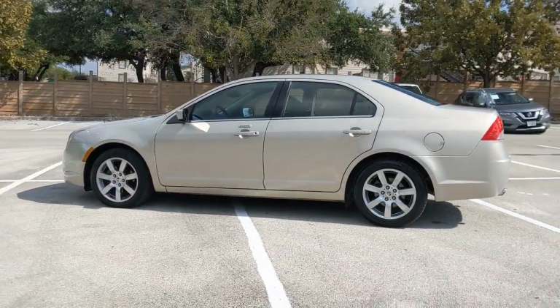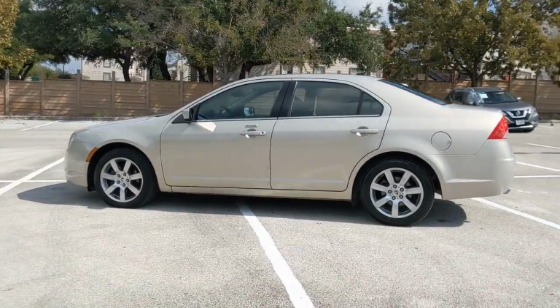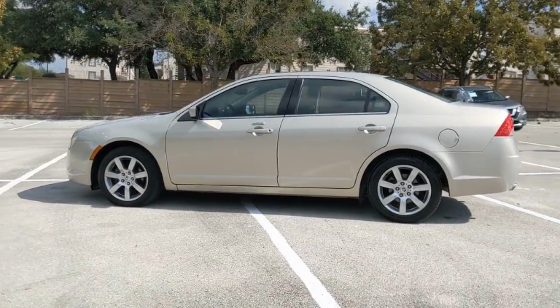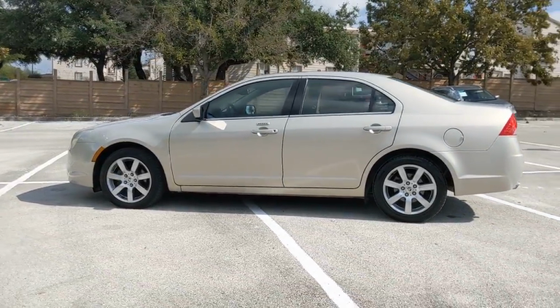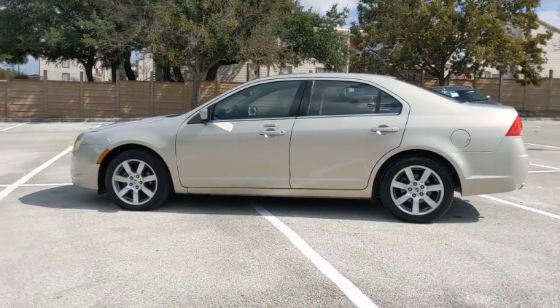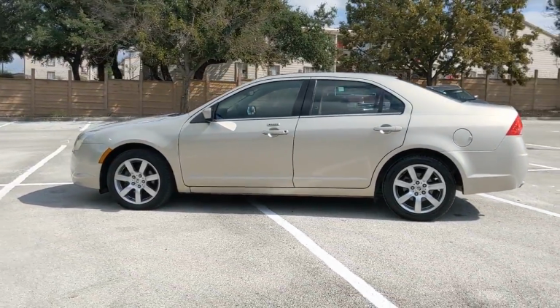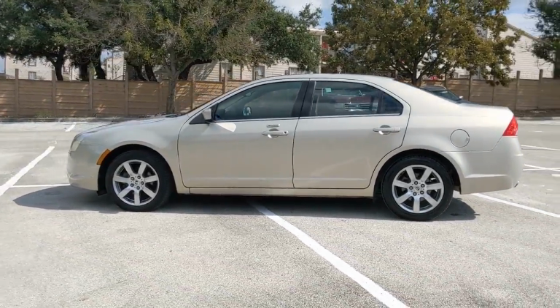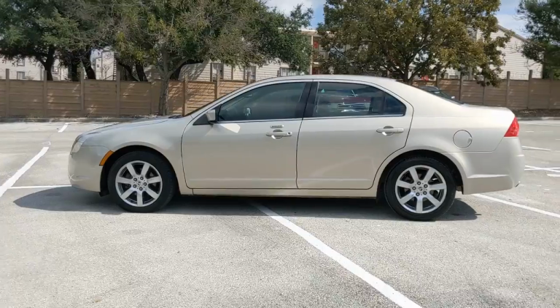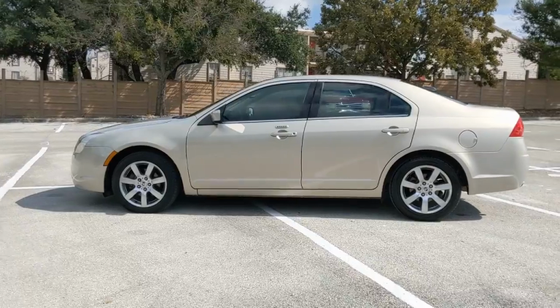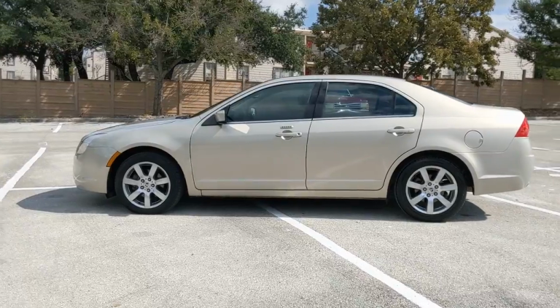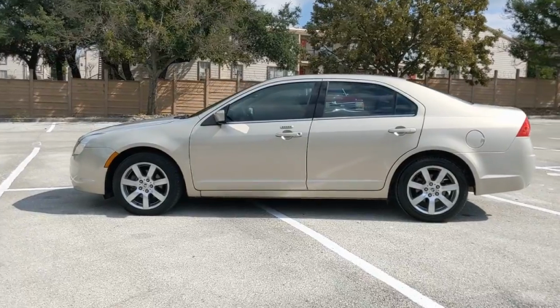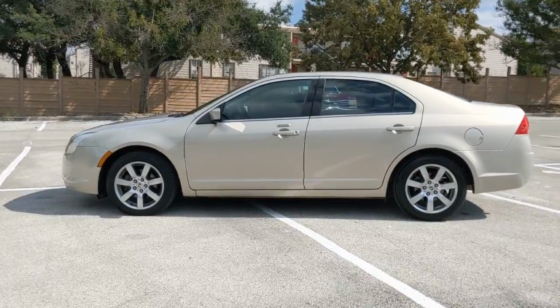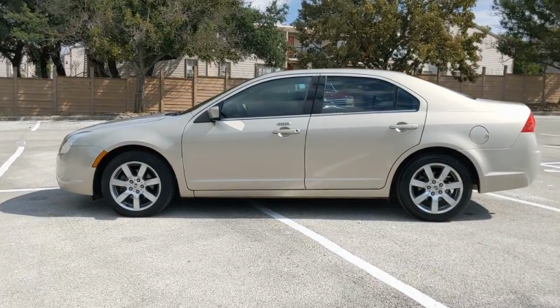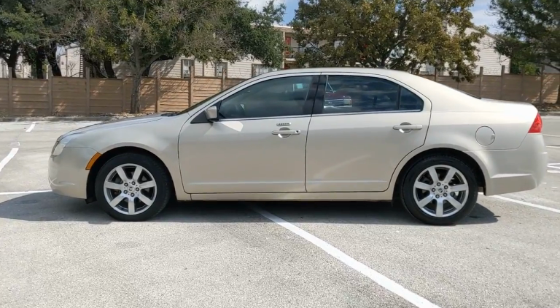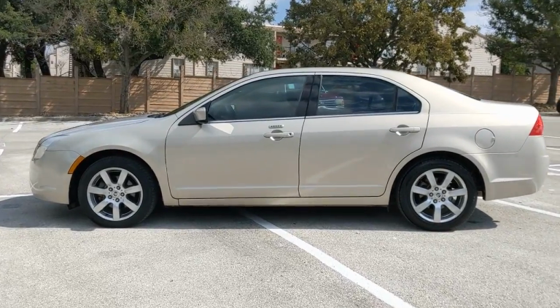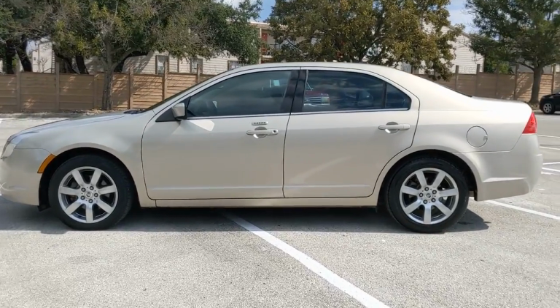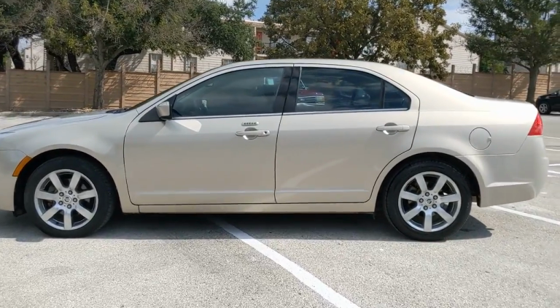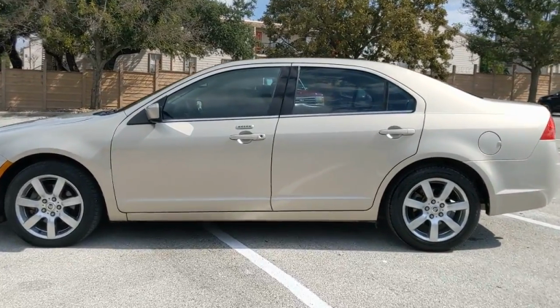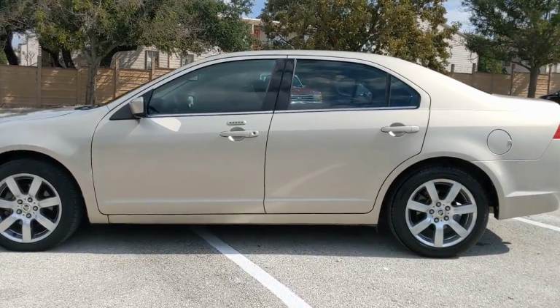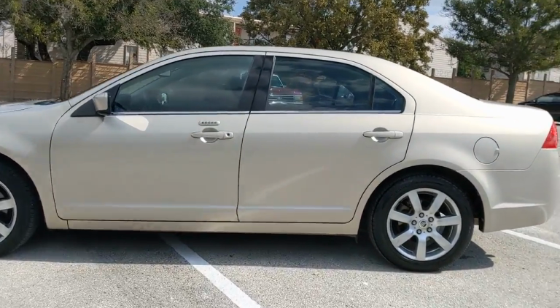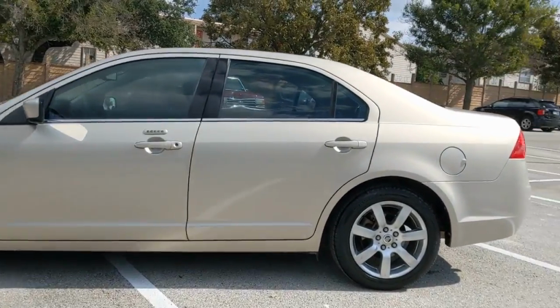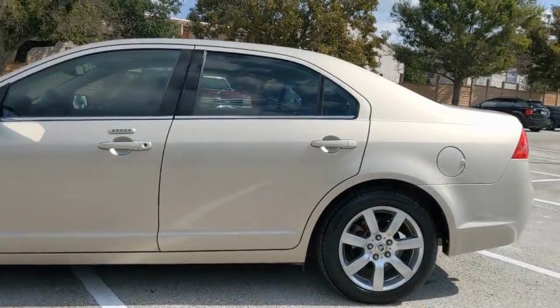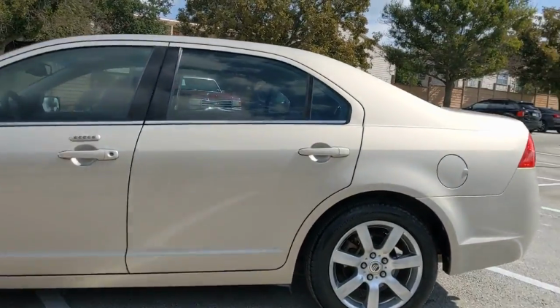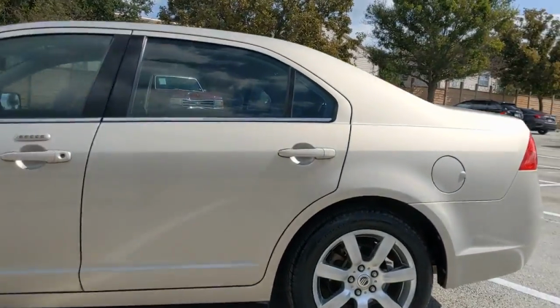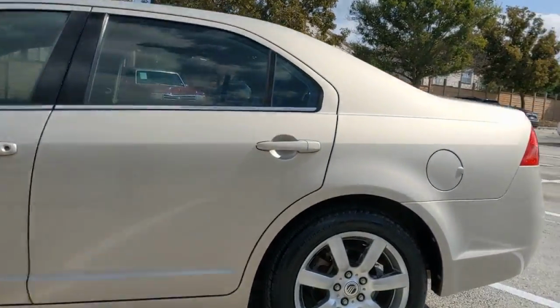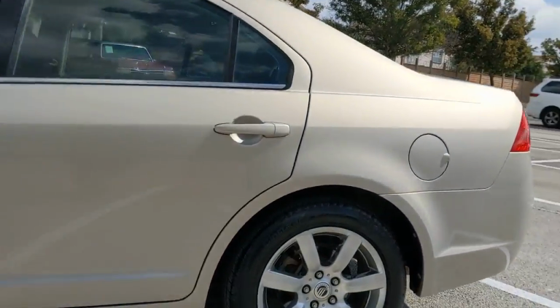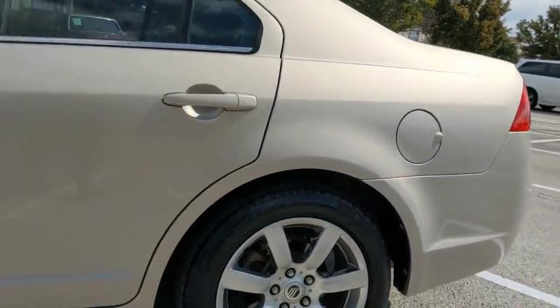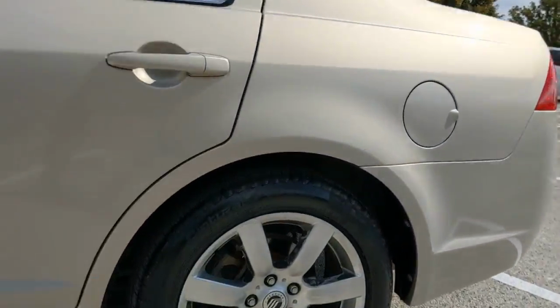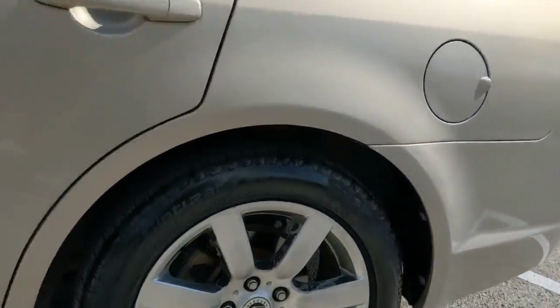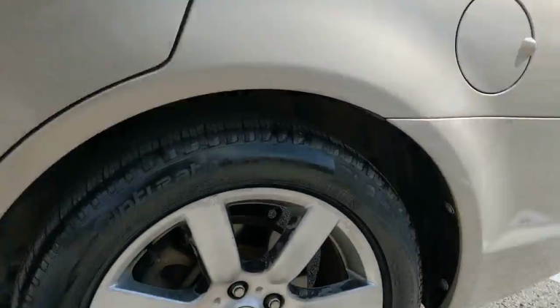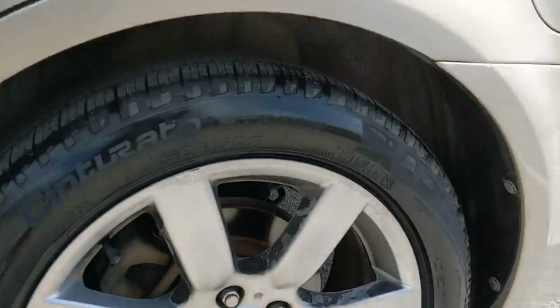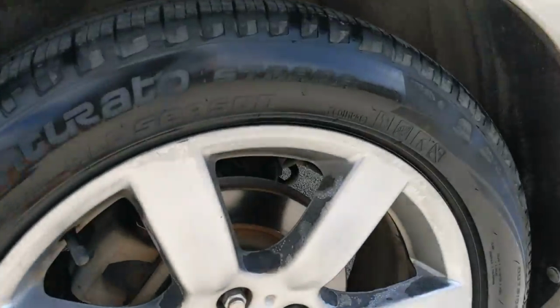All you need to do is relax and enjoy the ride. These are just some of the great options this vehicle comes with.